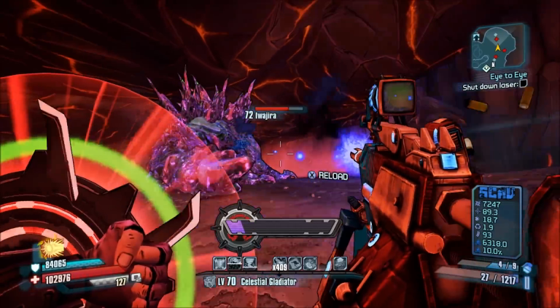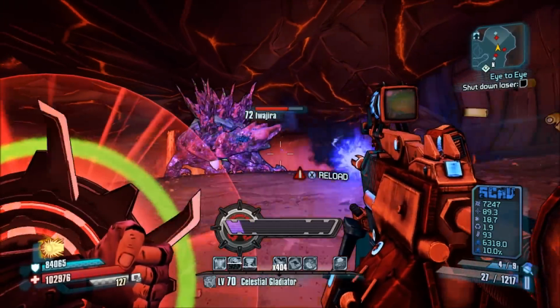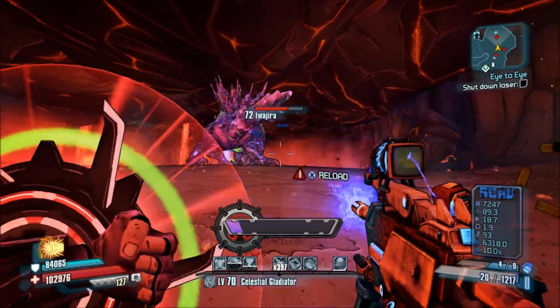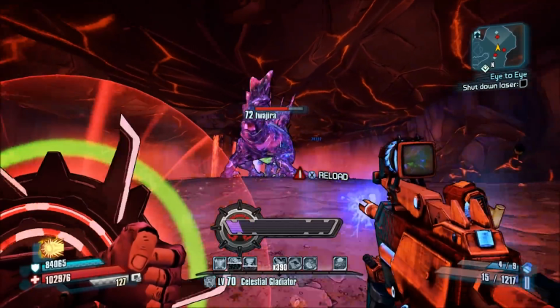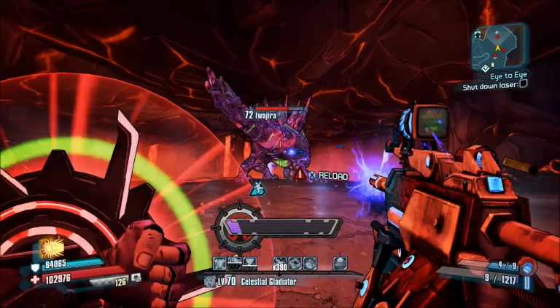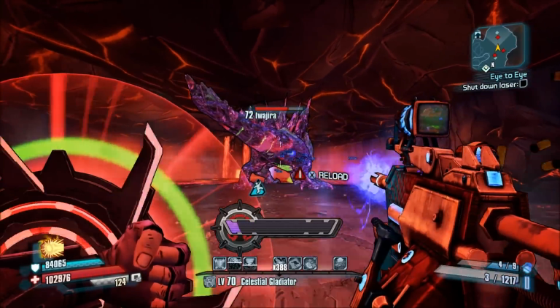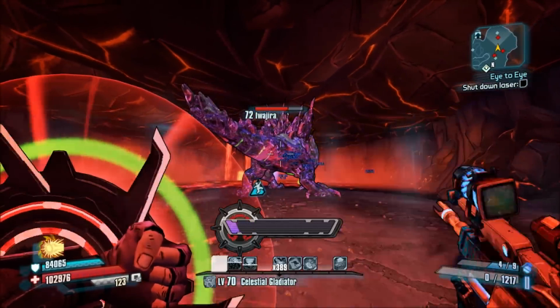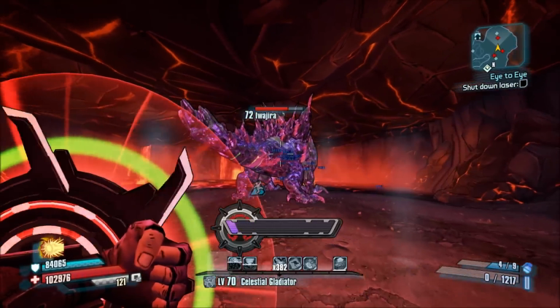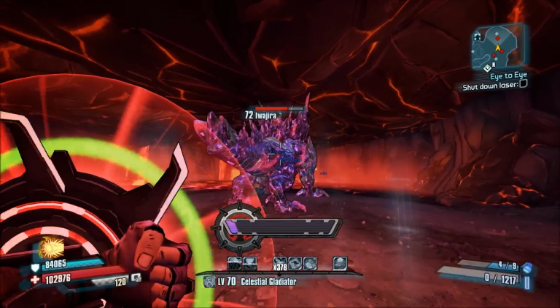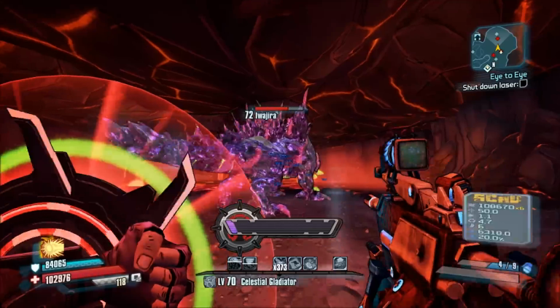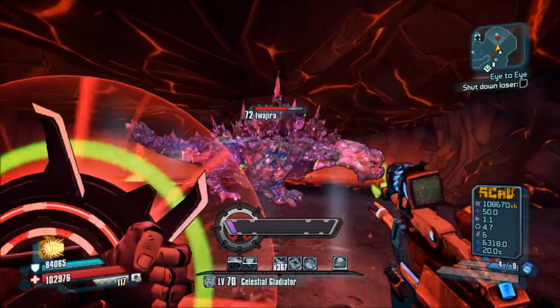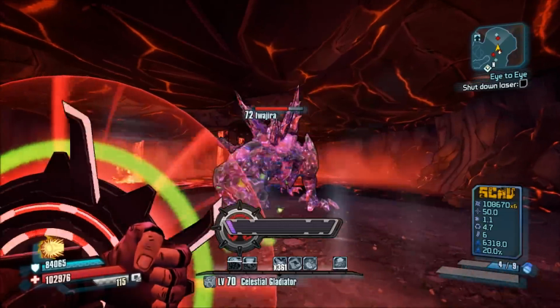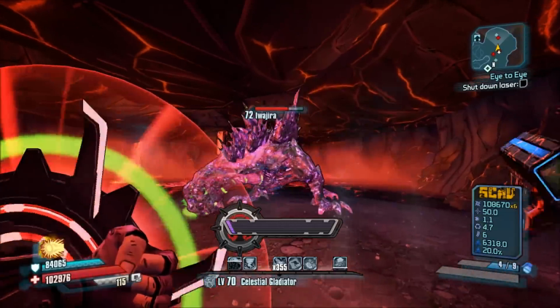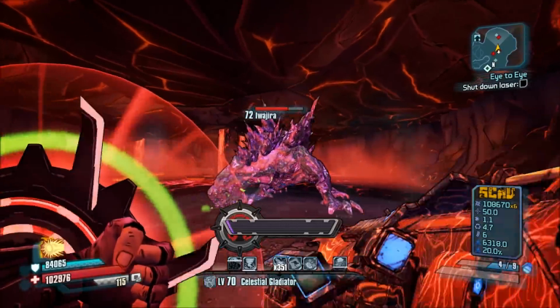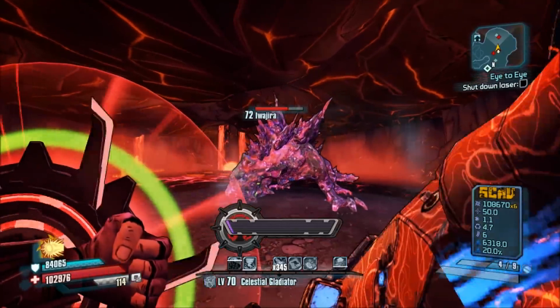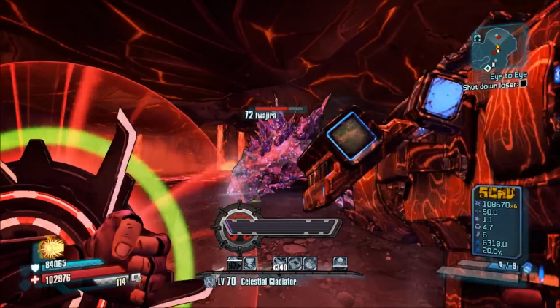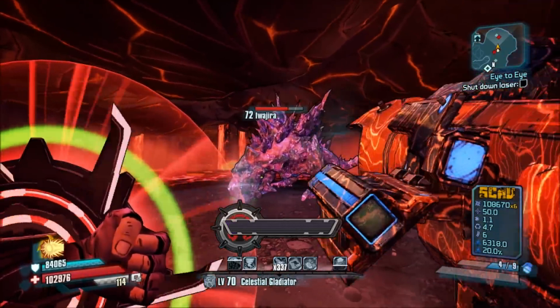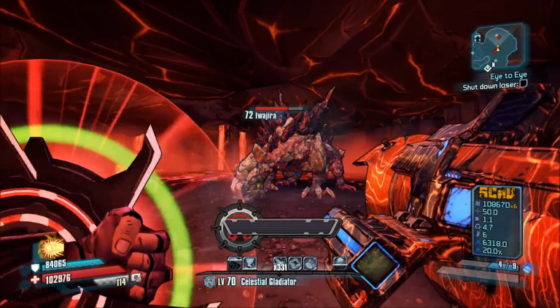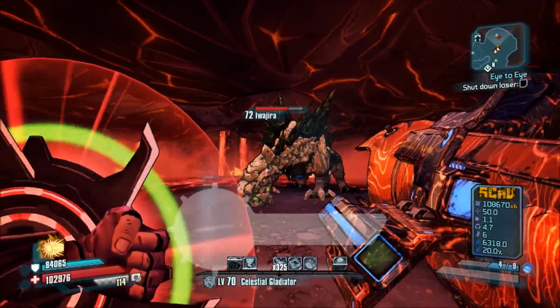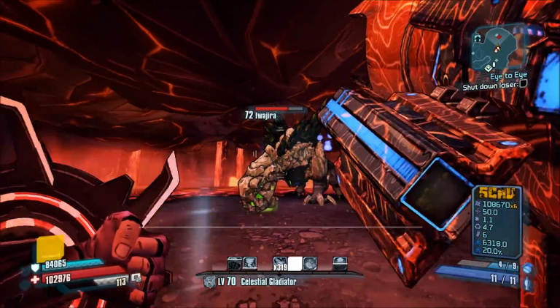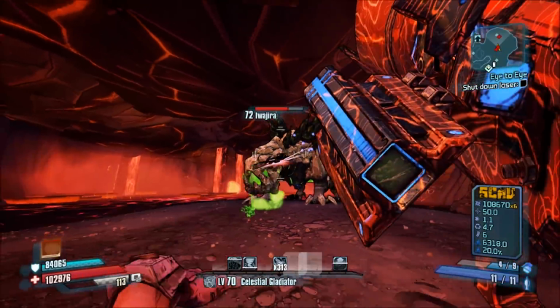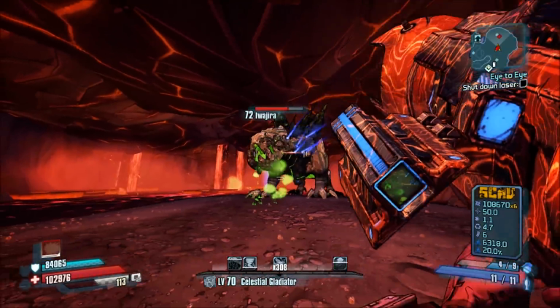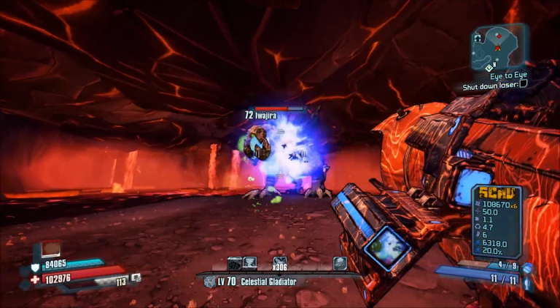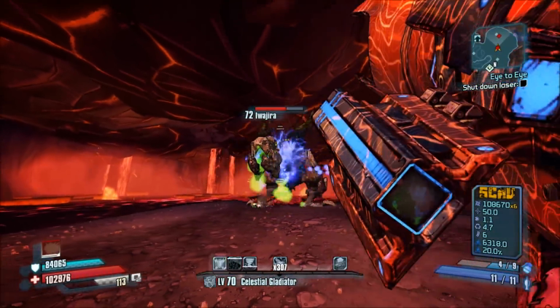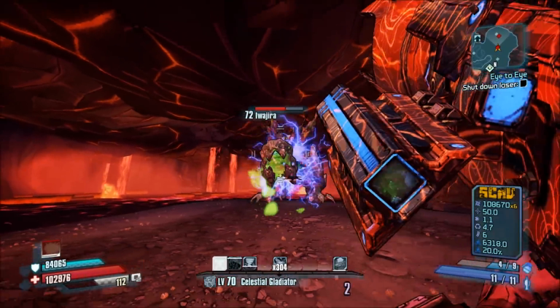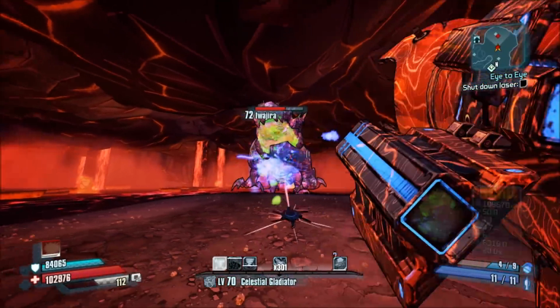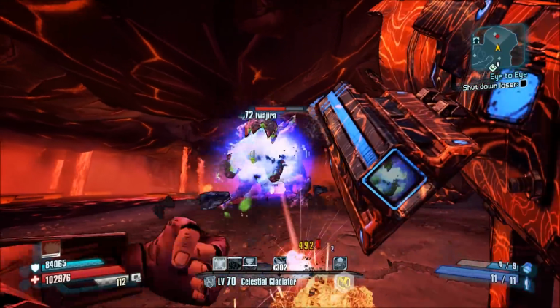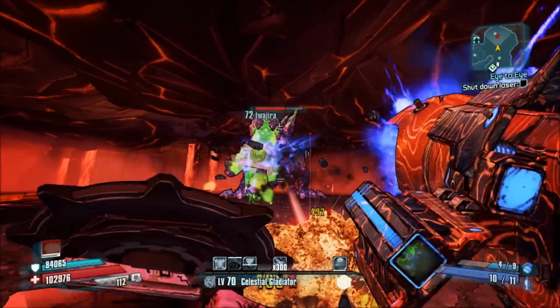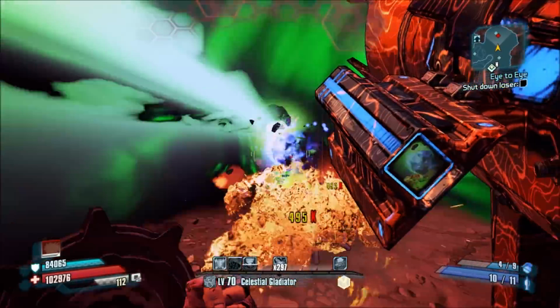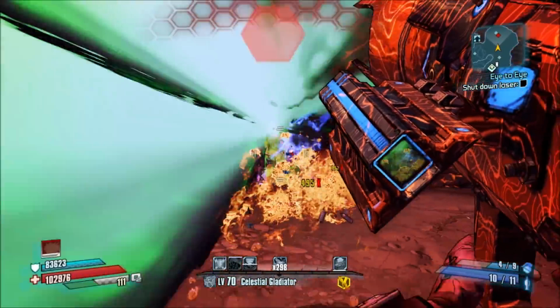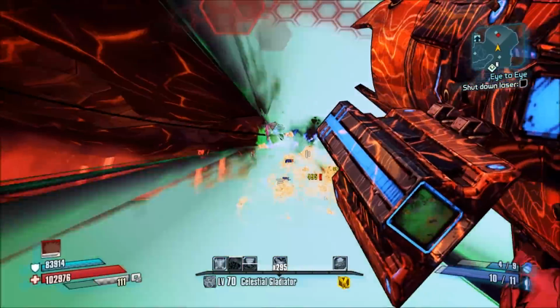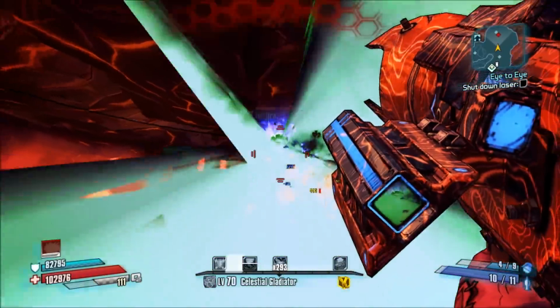That said, though, the Fast Talker SMG is really good at maintaining those Maelstrom stacks.